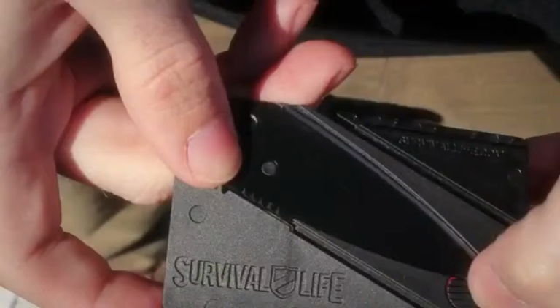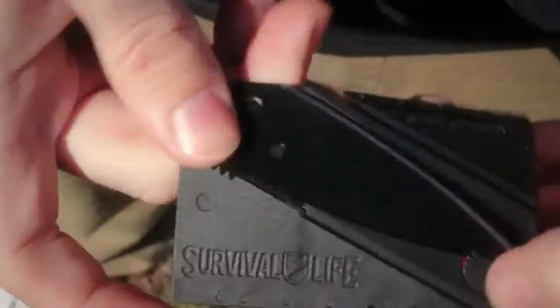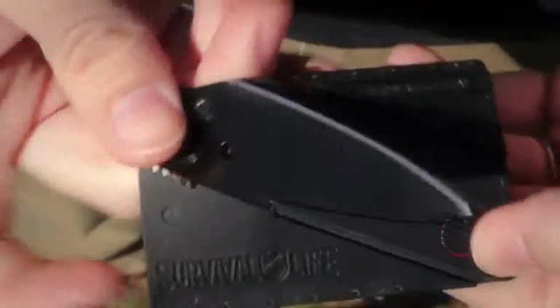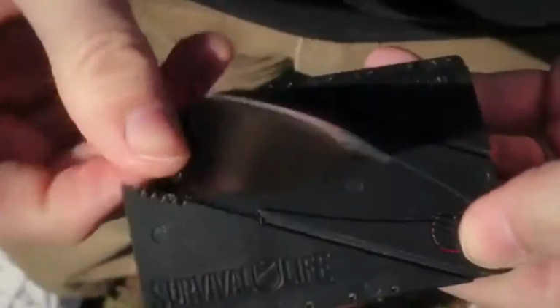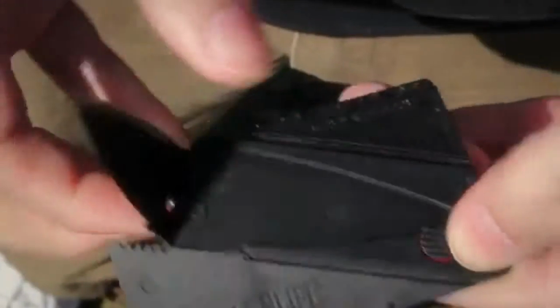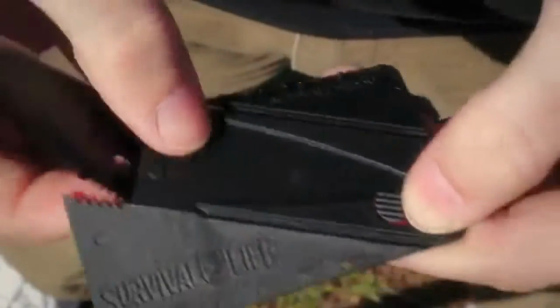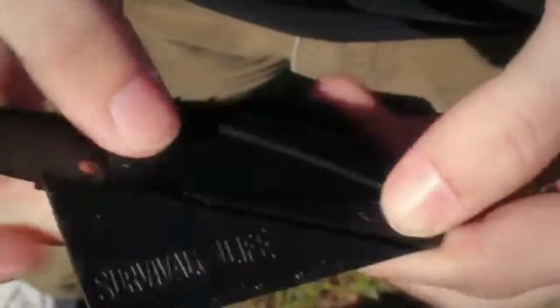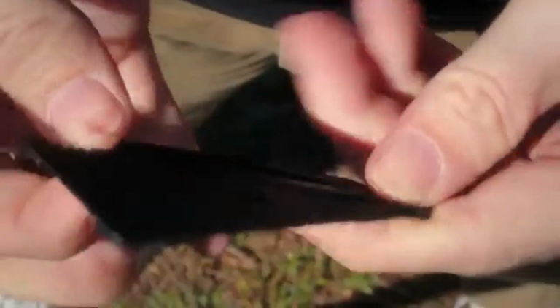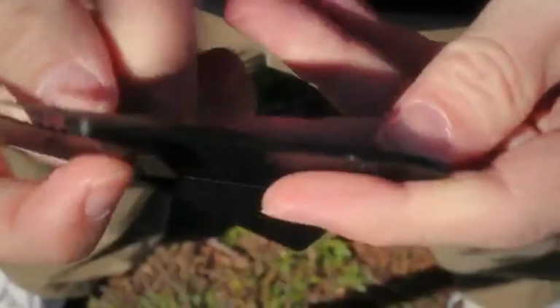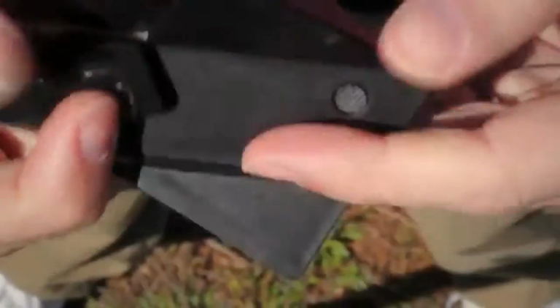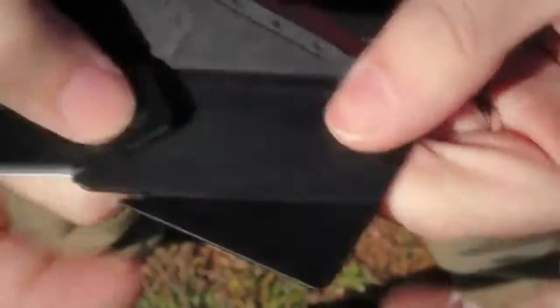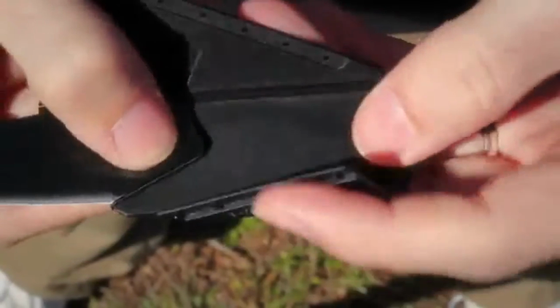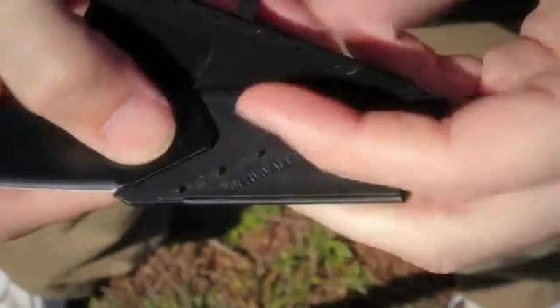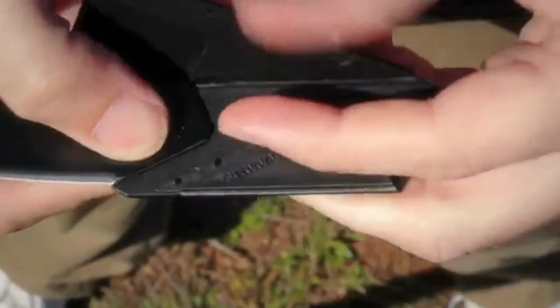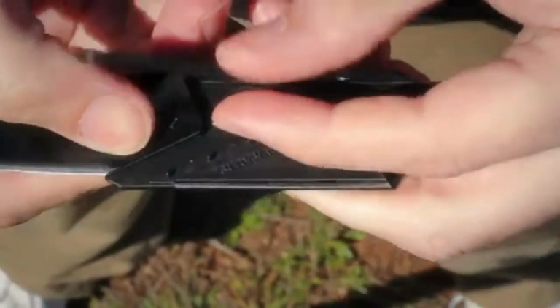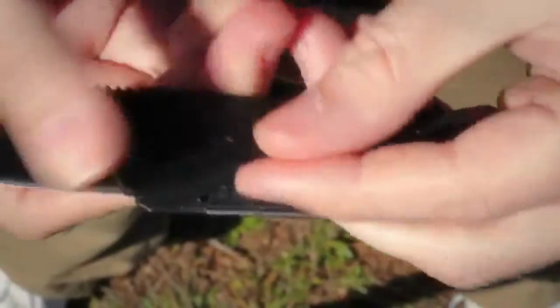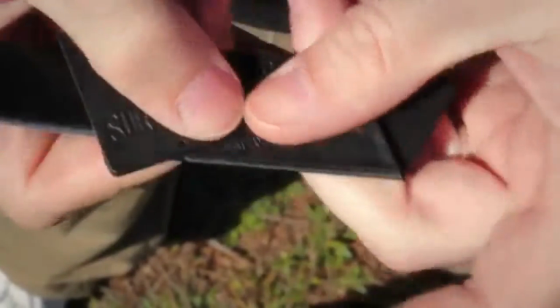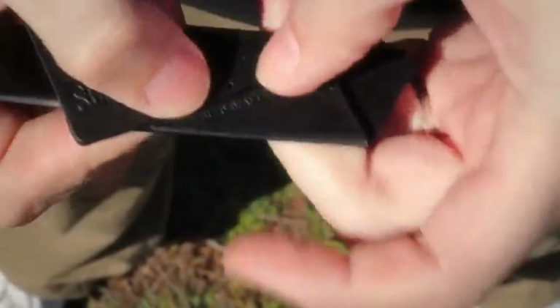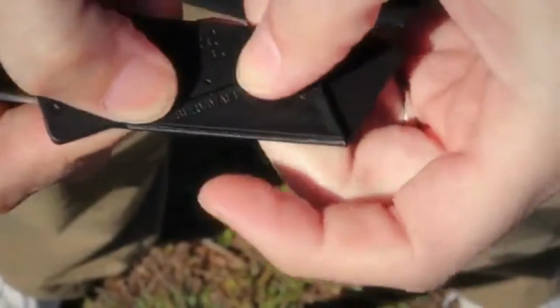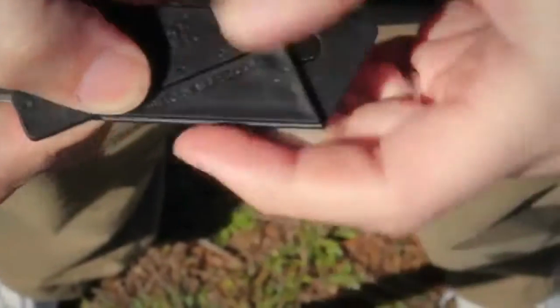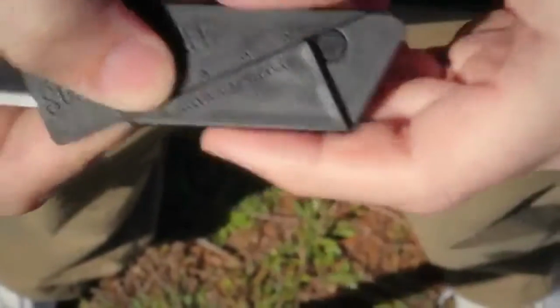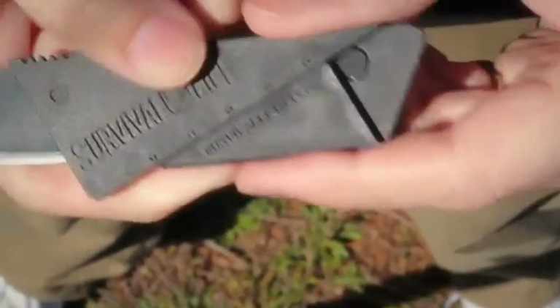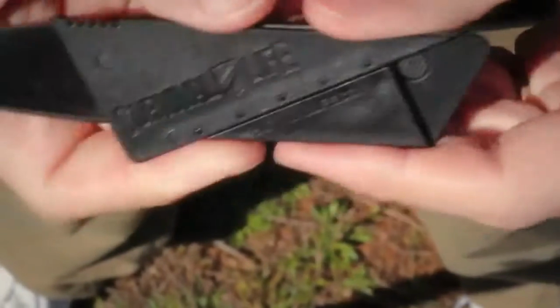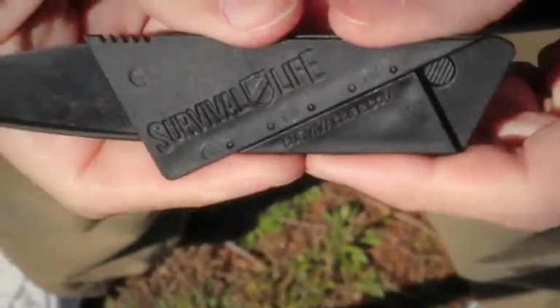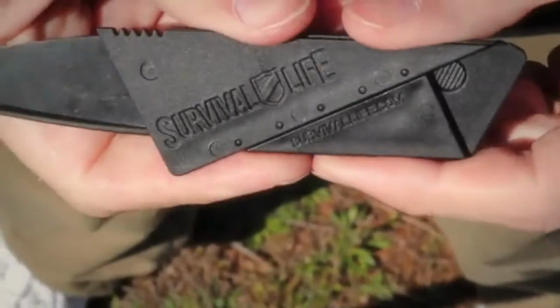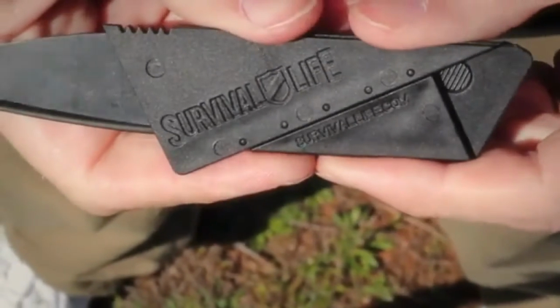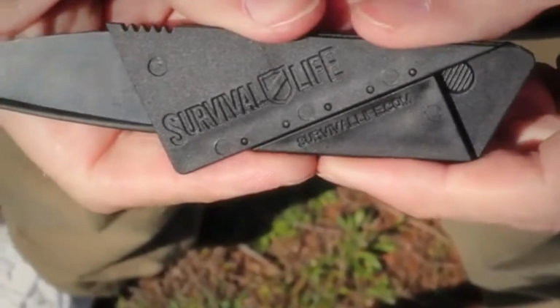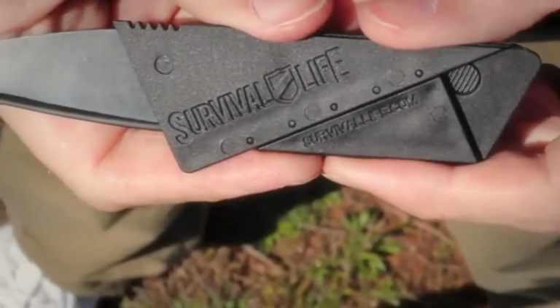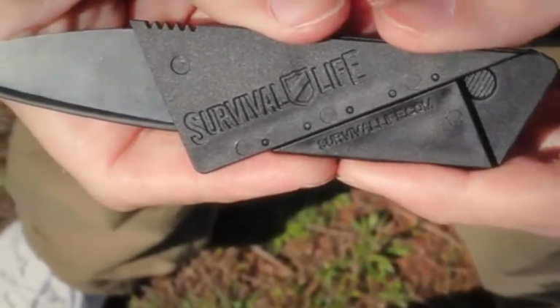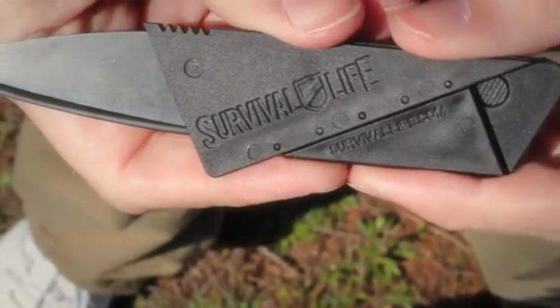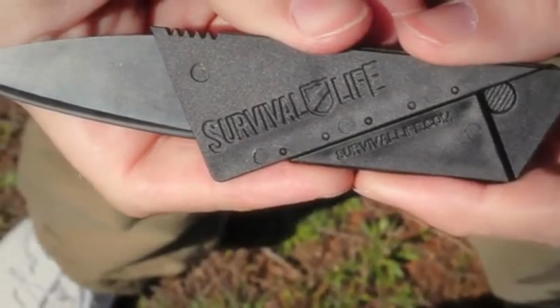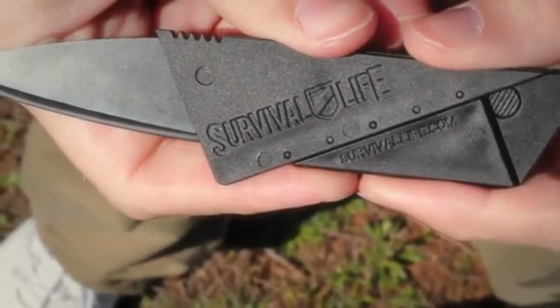I want to give you this amazing $24.60 InstaBlade credit card knife, absolutely free. Check it out.